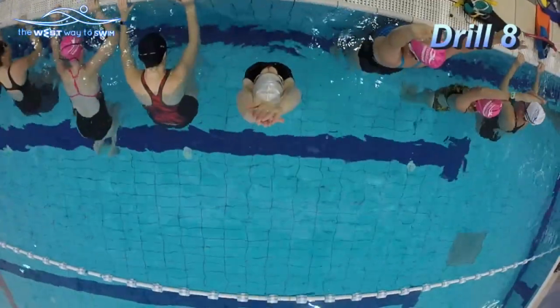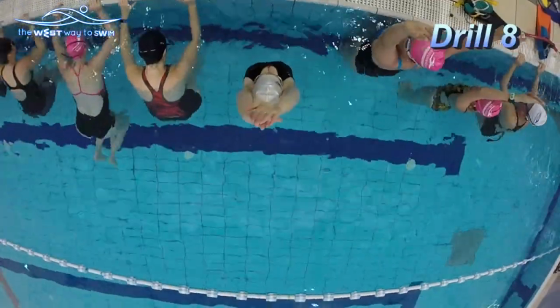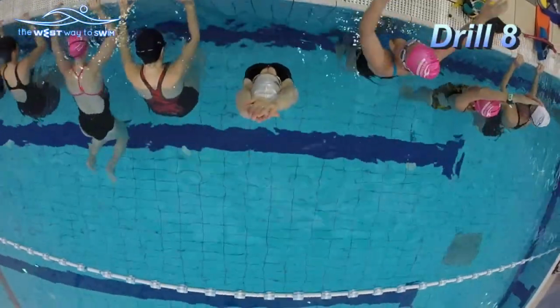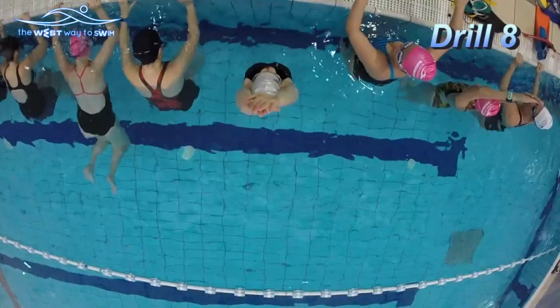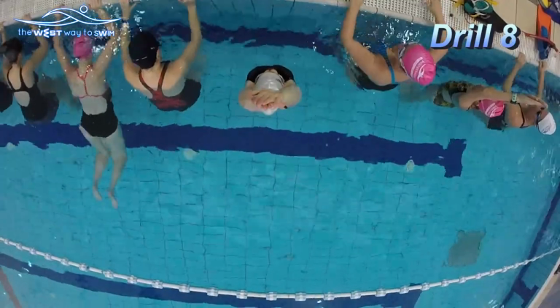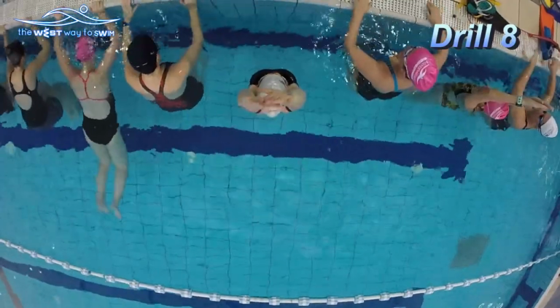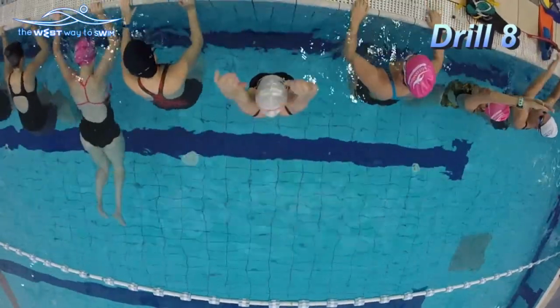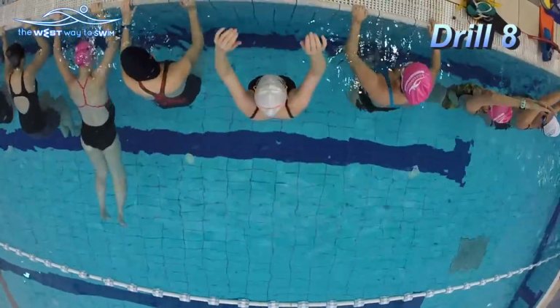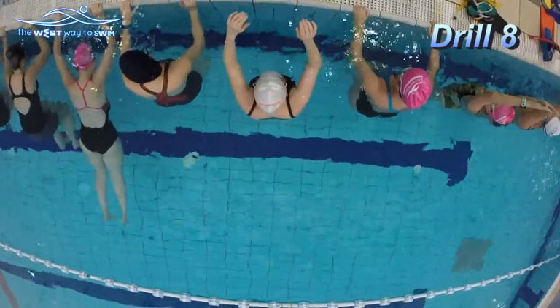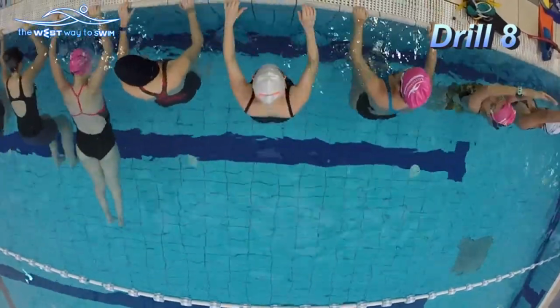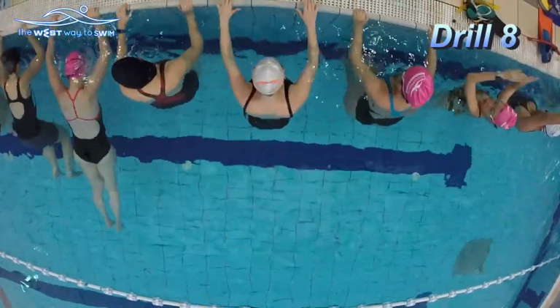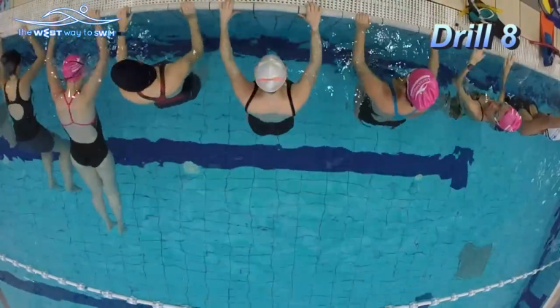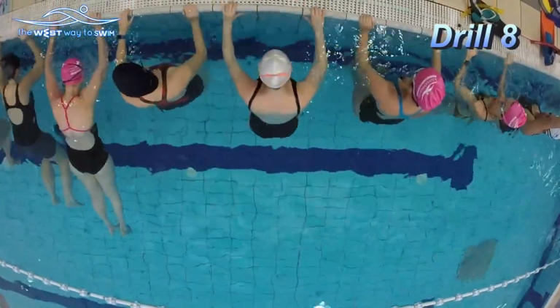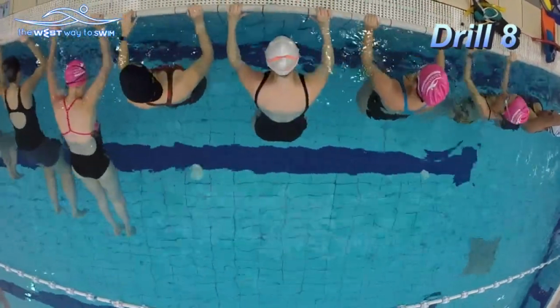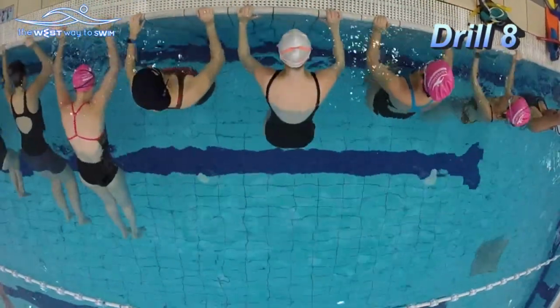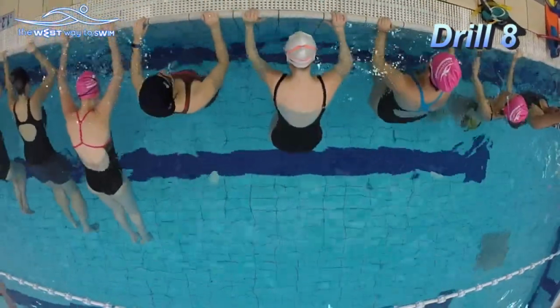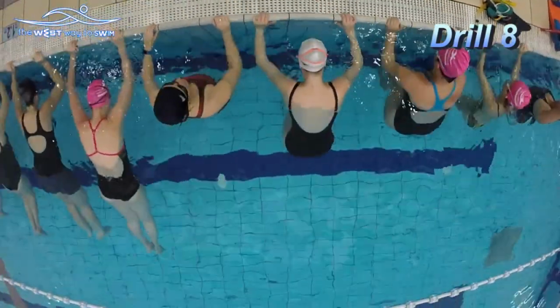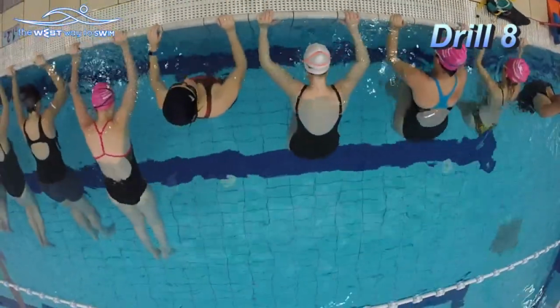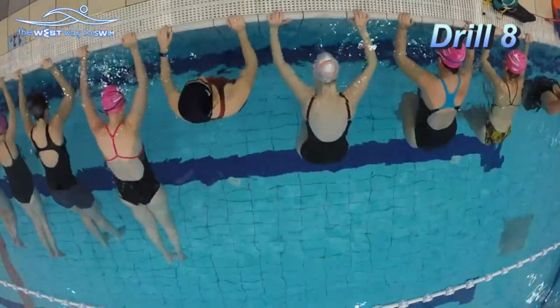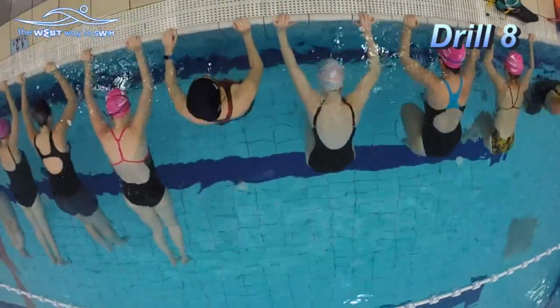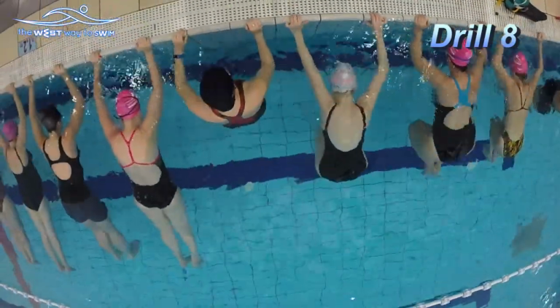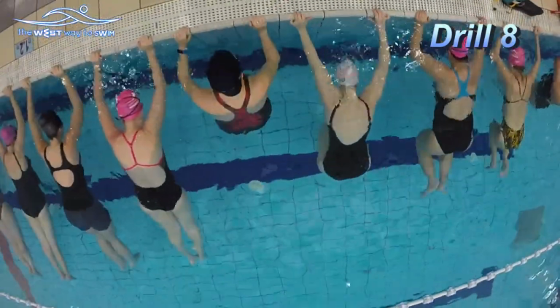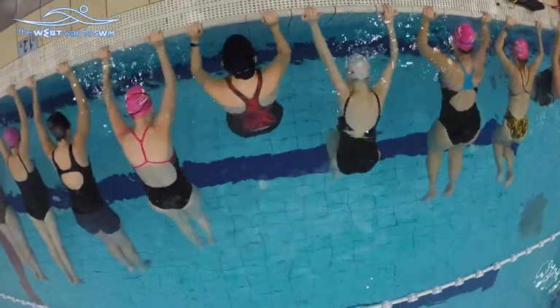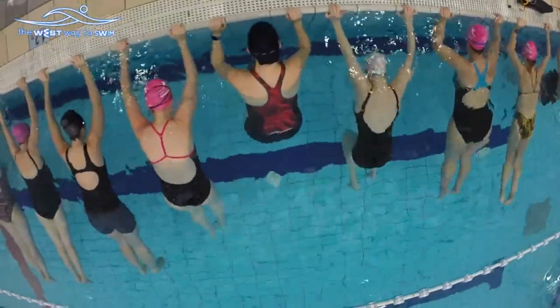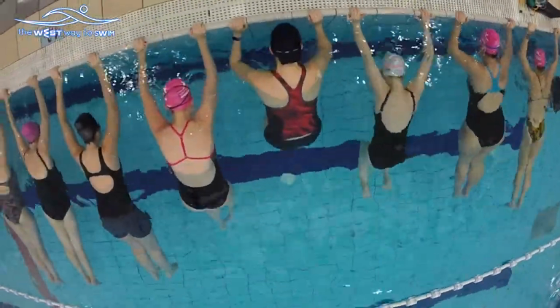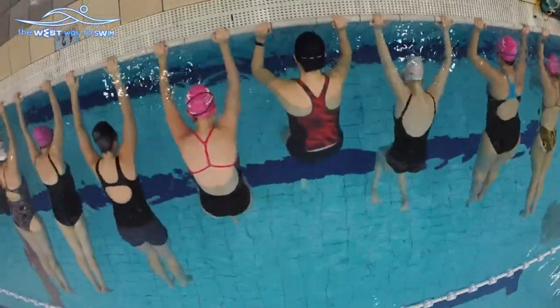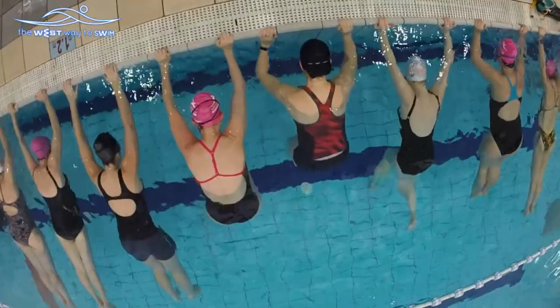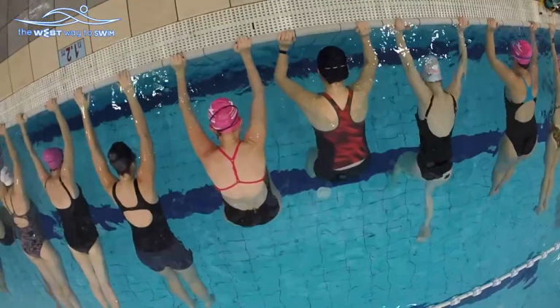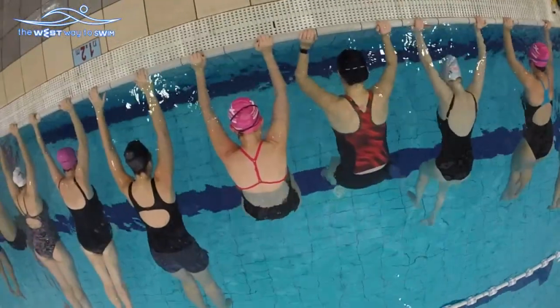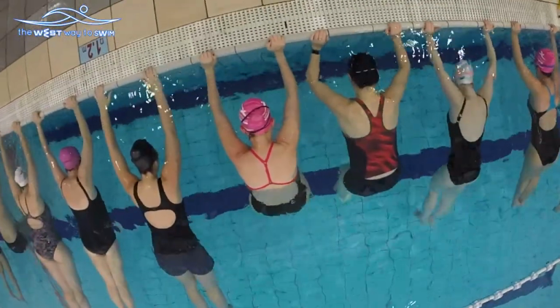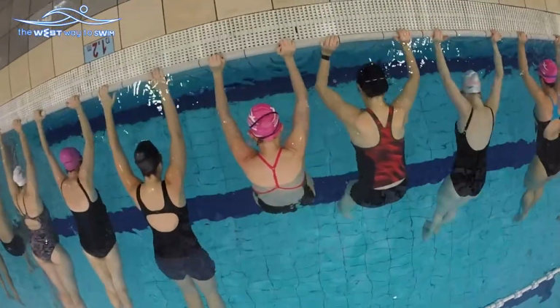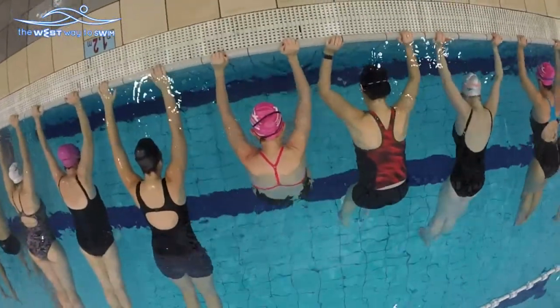Exercise 8: Float Underwater Bend. Bend your knees 3 times and stand up.